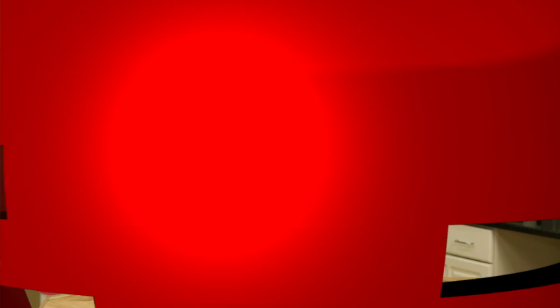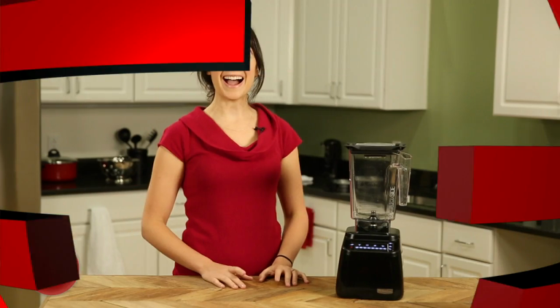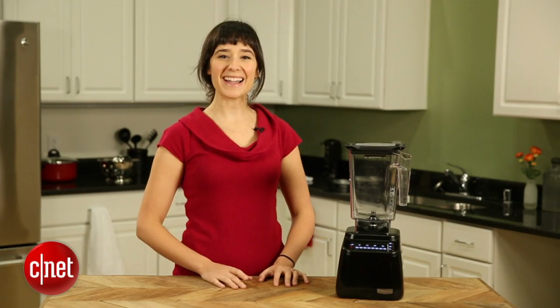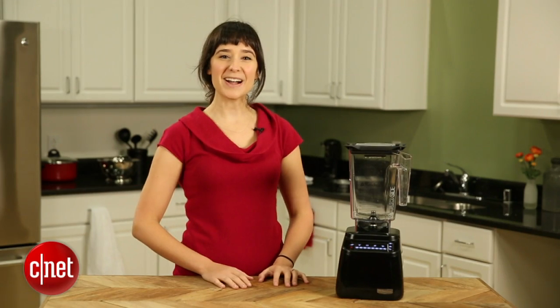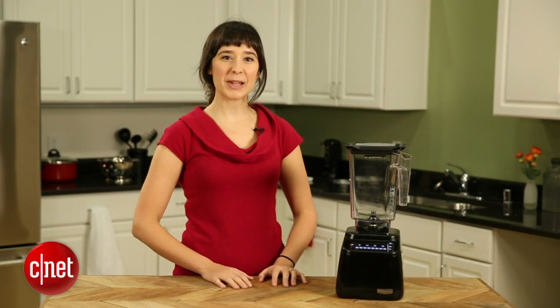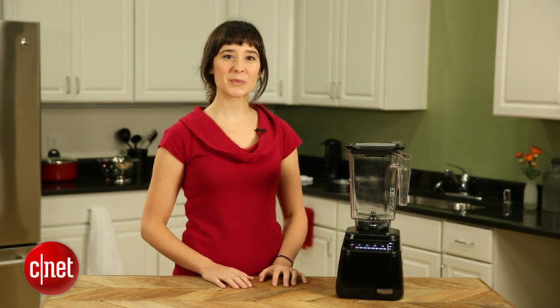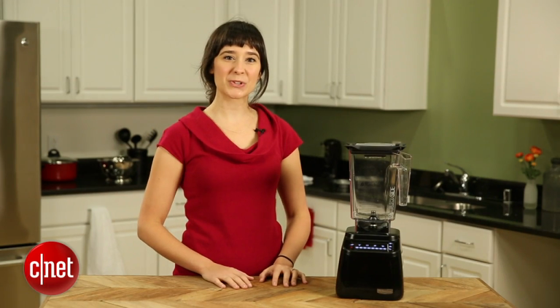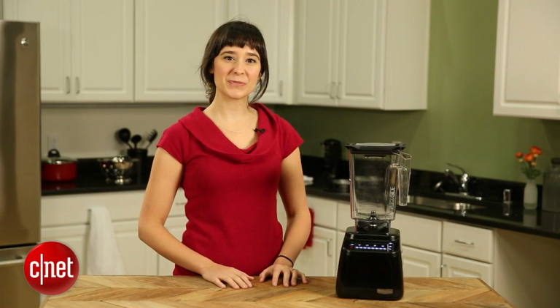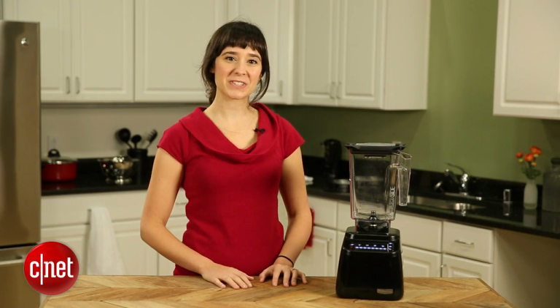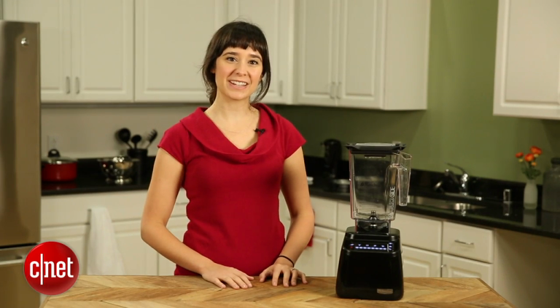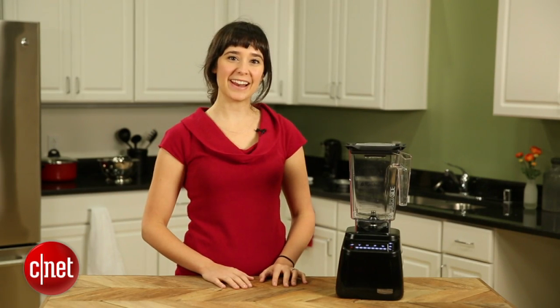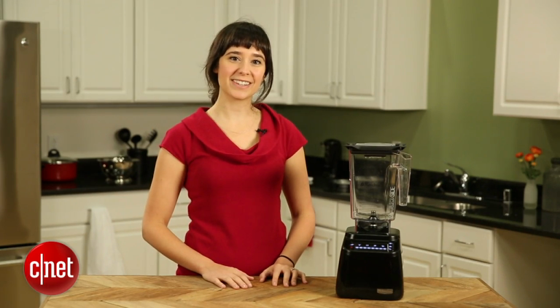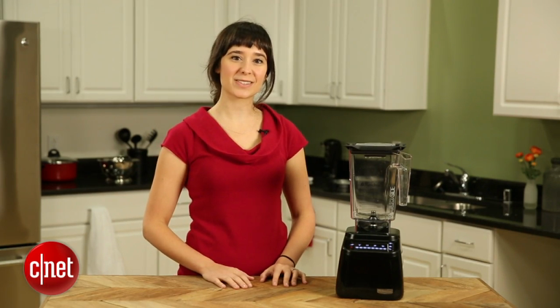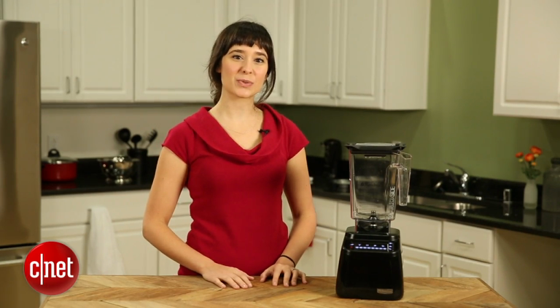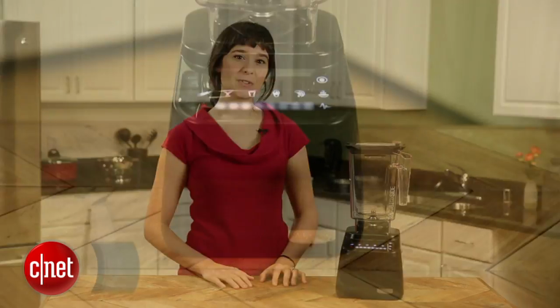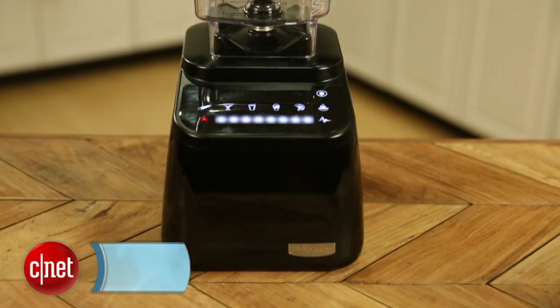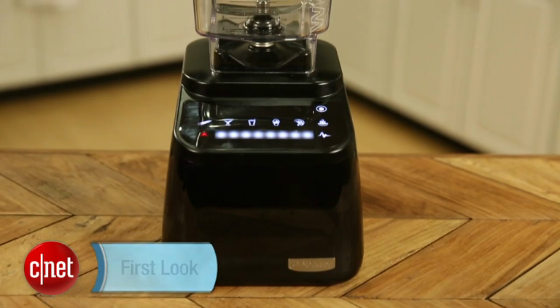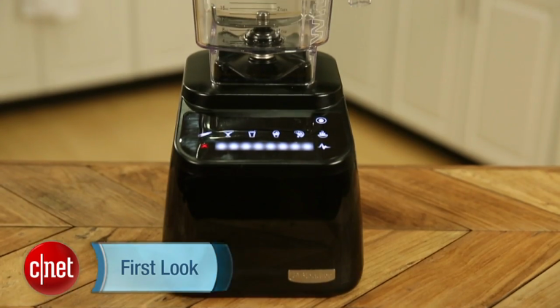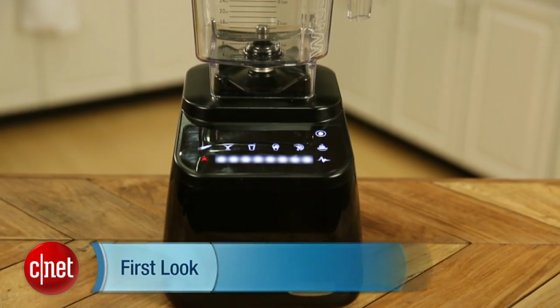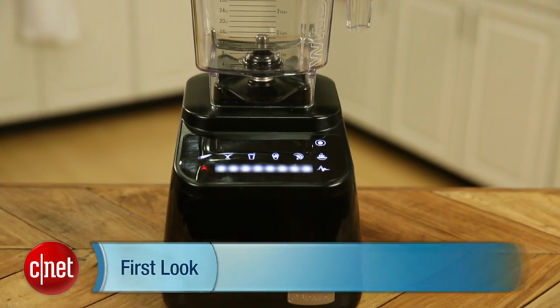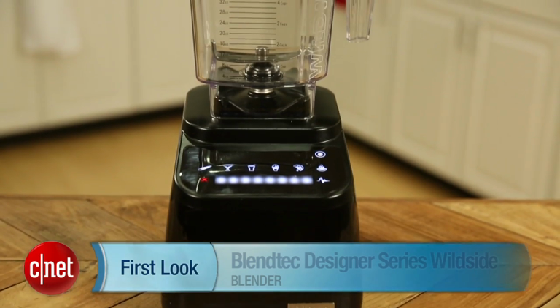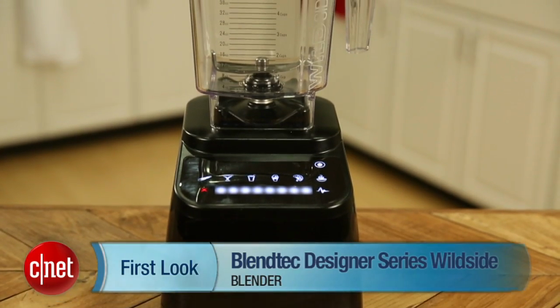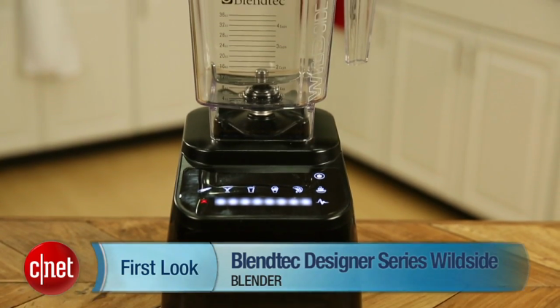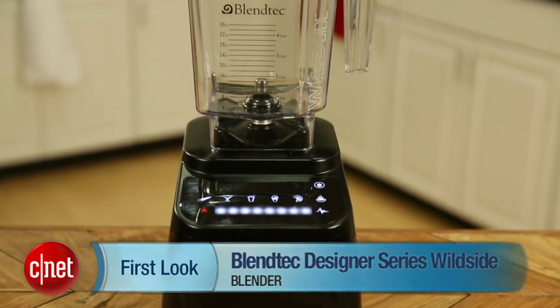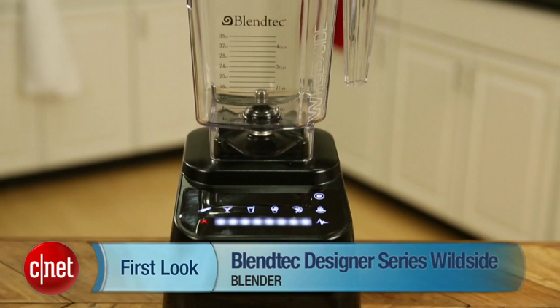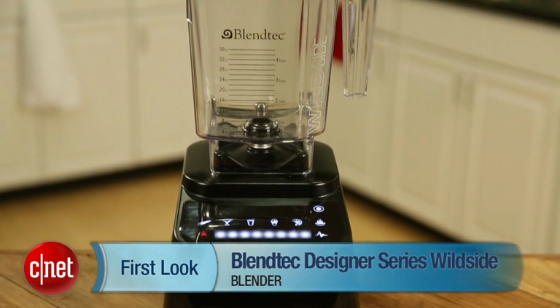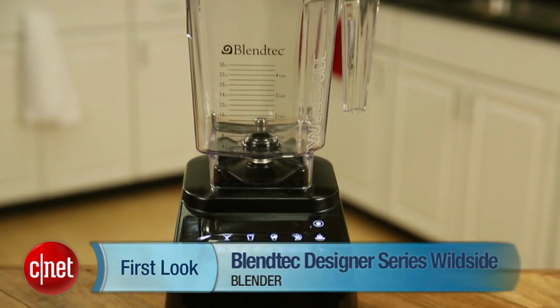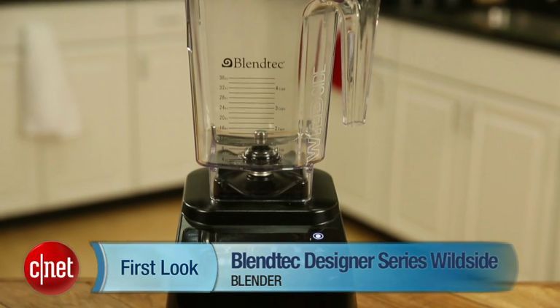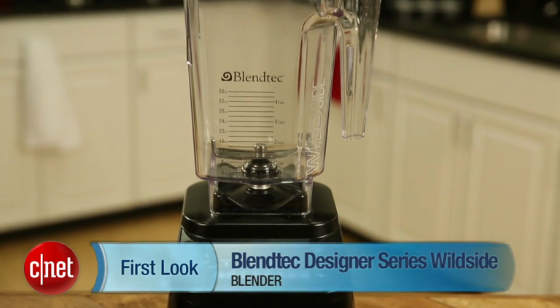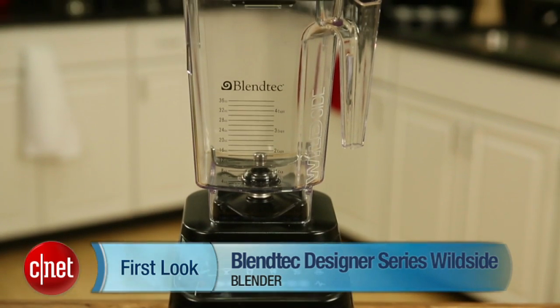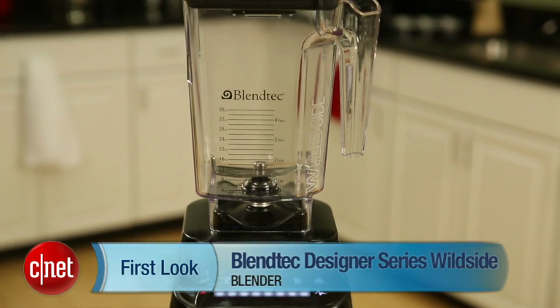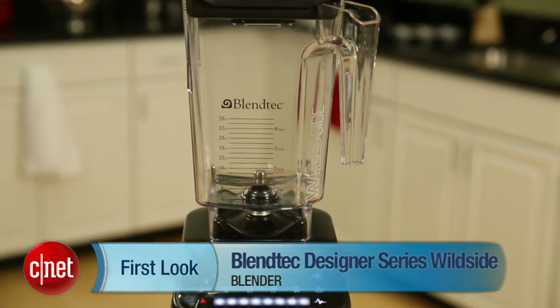Hi, I'm Megan Mullerton for CNET, and this is a review of the Blendtec Designer Series Wild Side Blender.